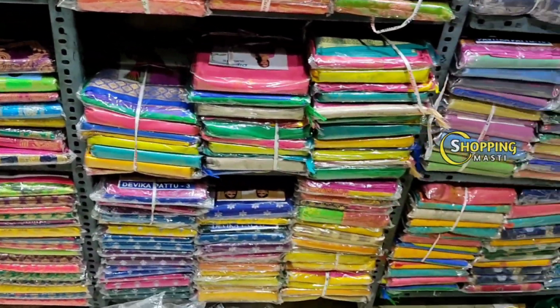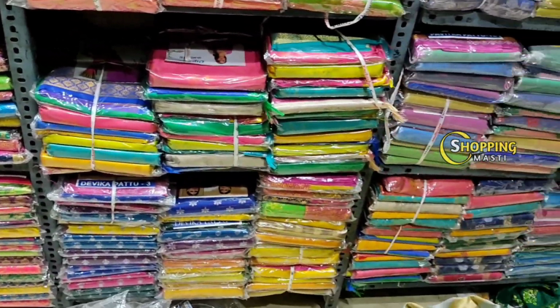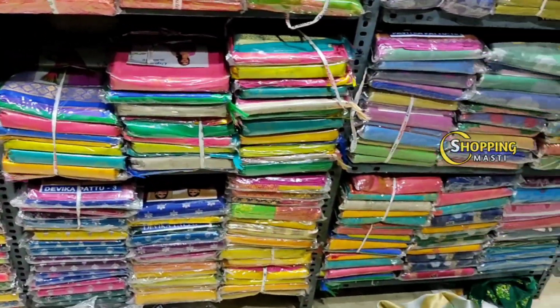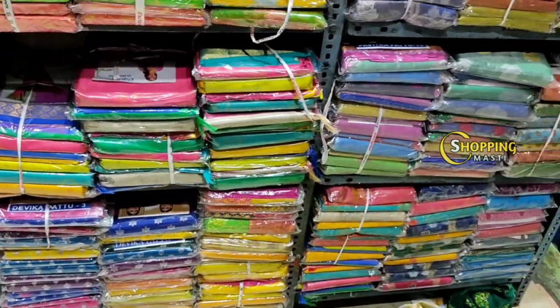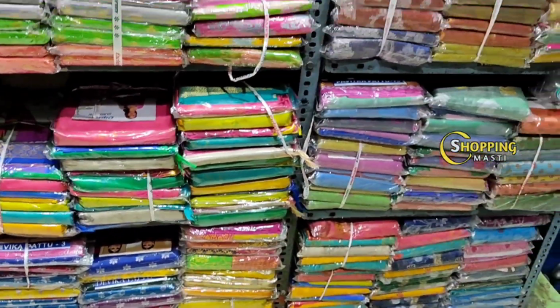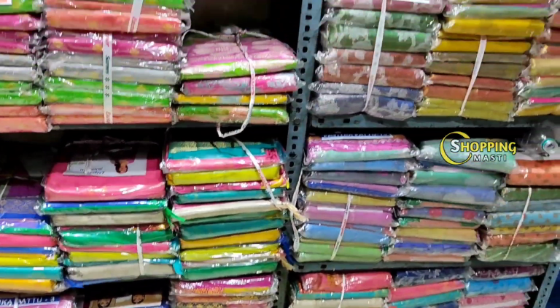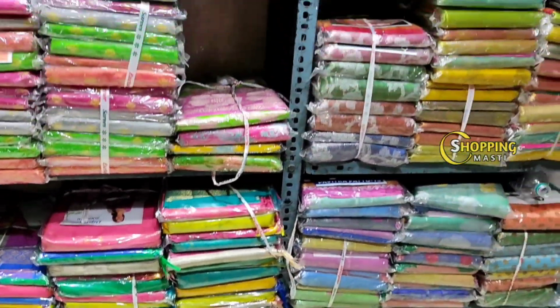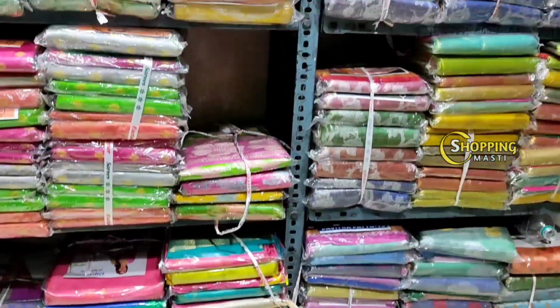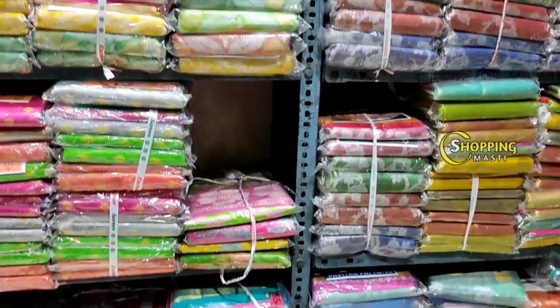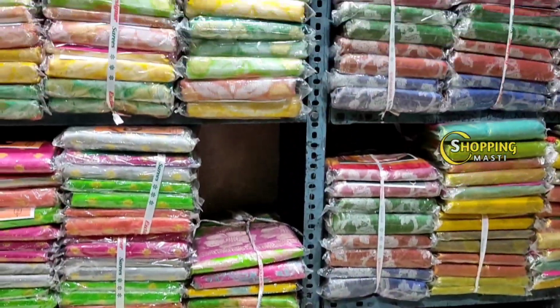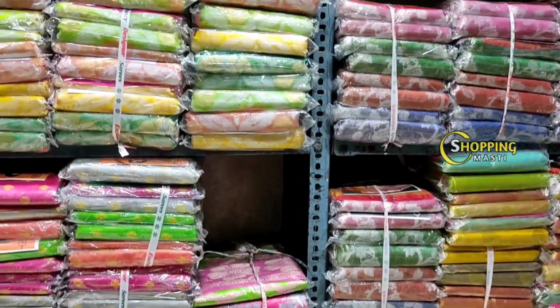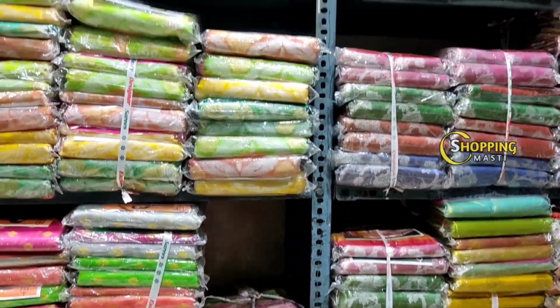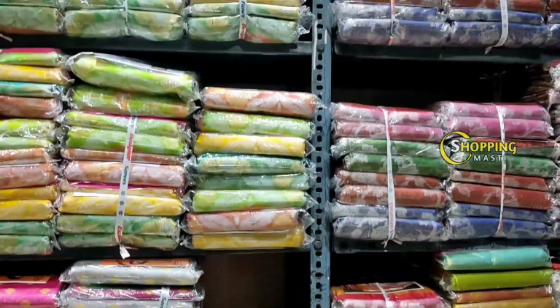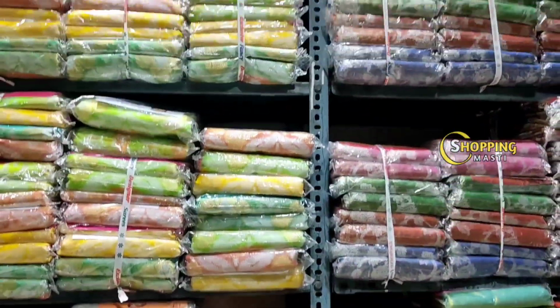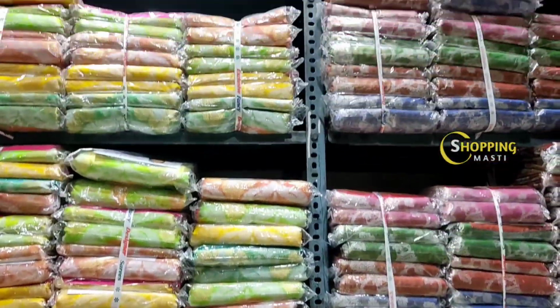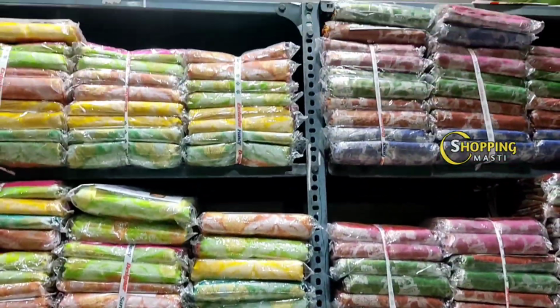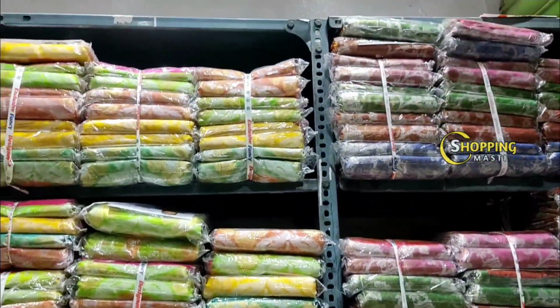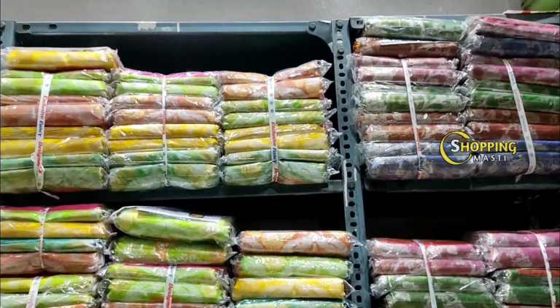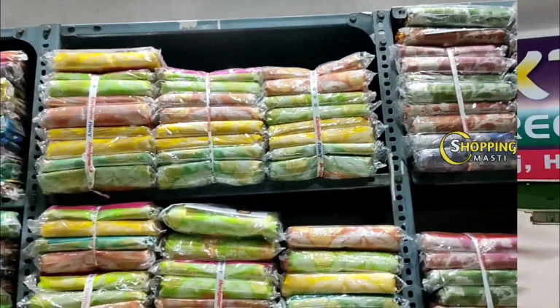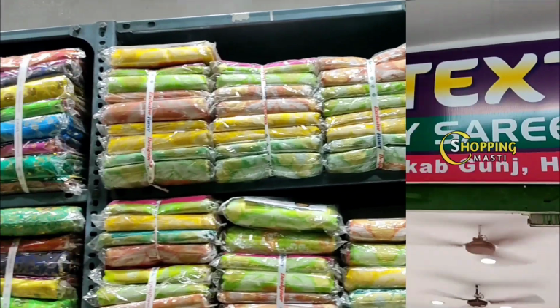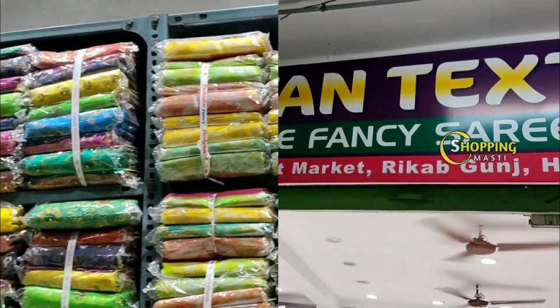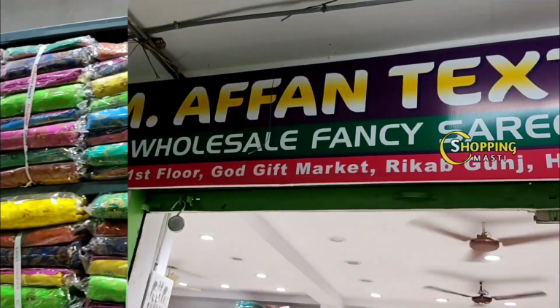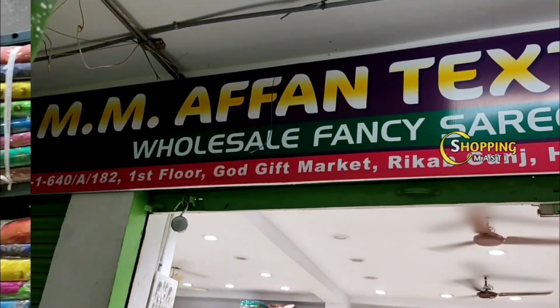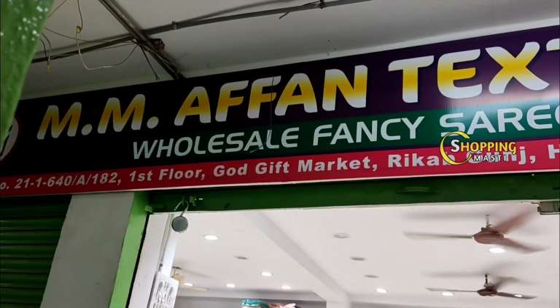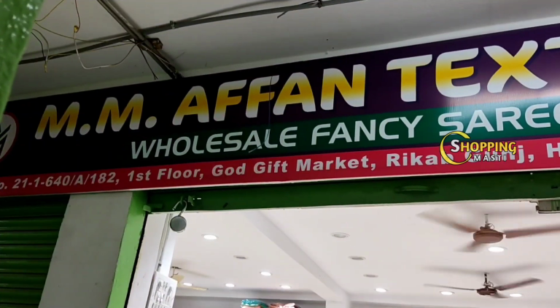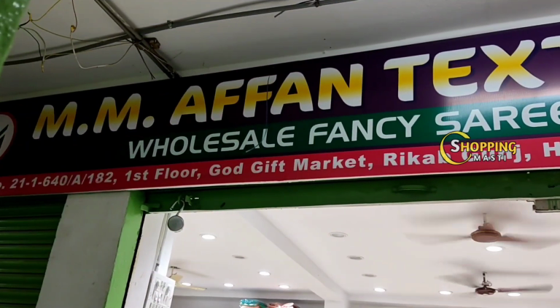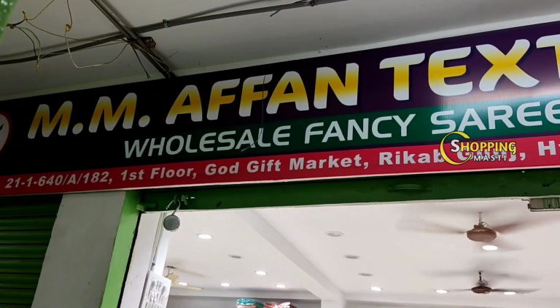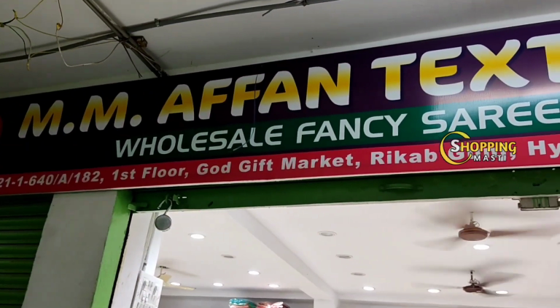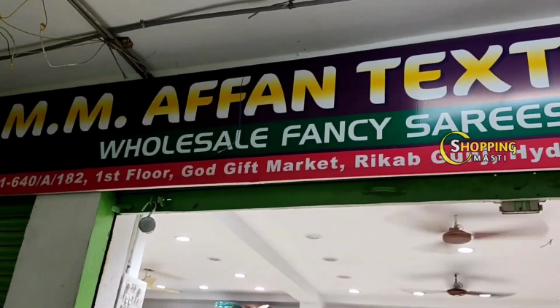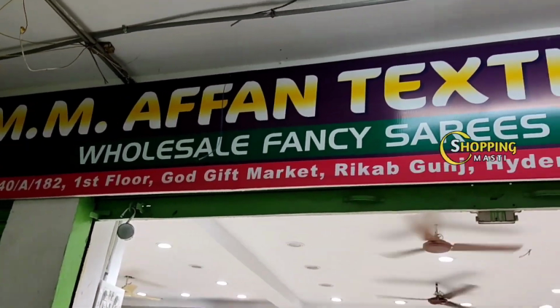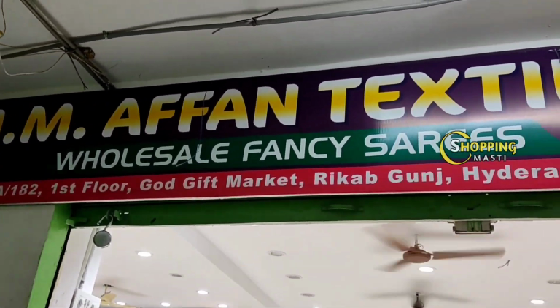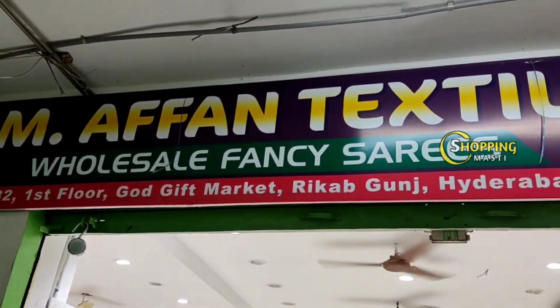Hi friends, welcome back to my channel Shopping Musti. Today I am going to share the latest collection of M.M.A.F.A.N. Techstars in this video.